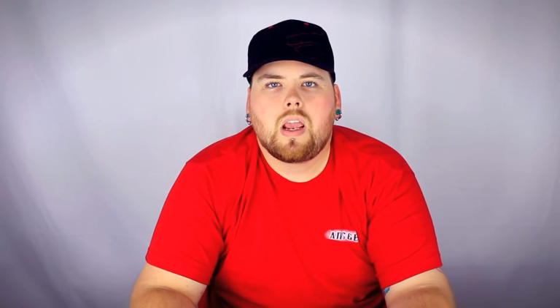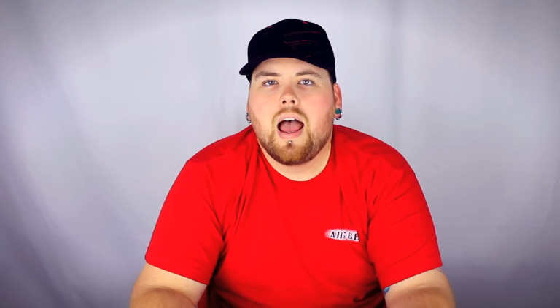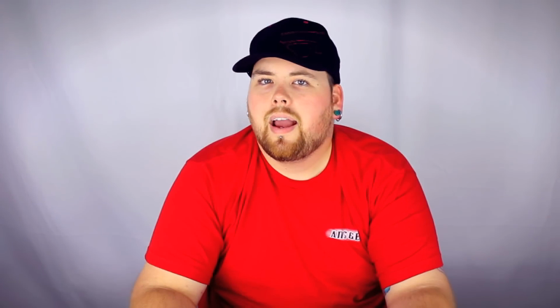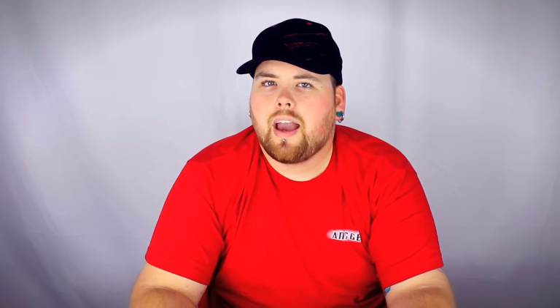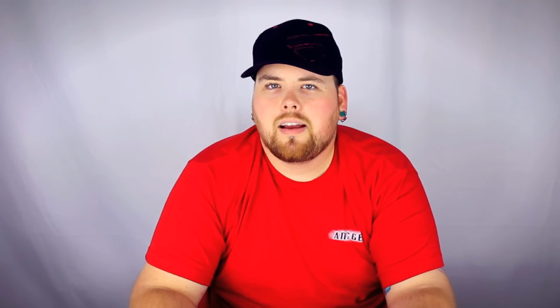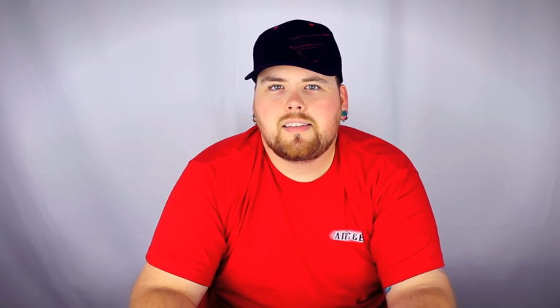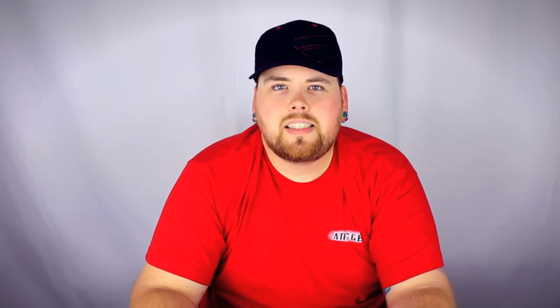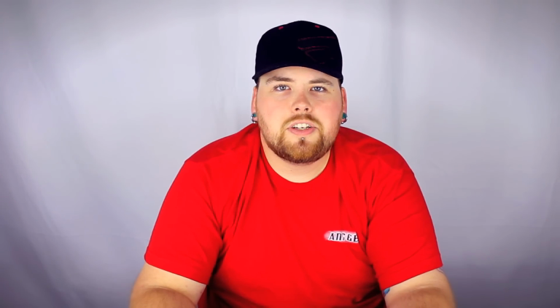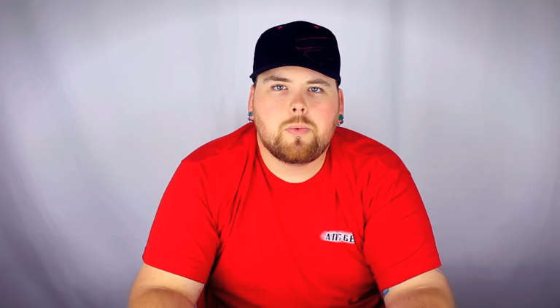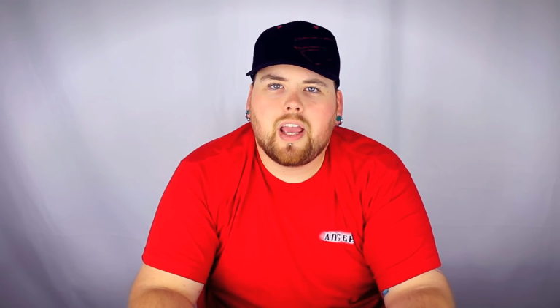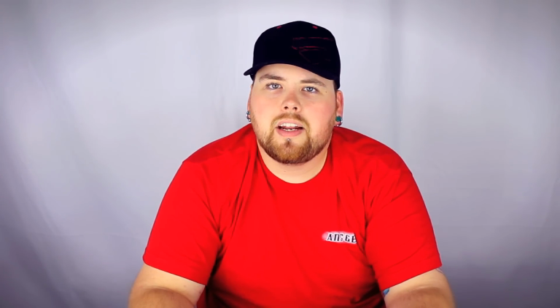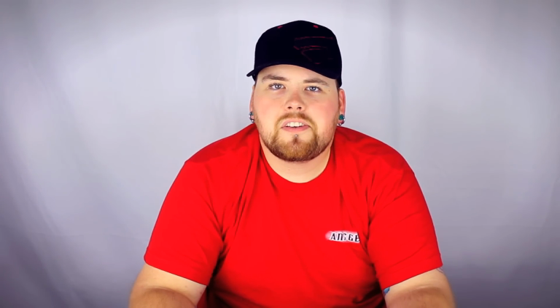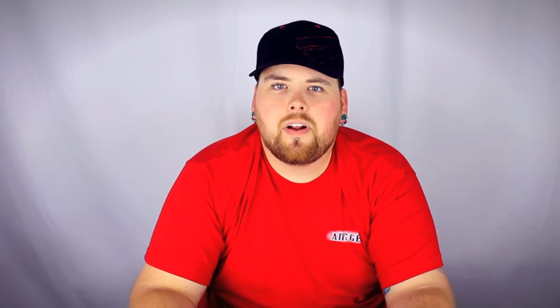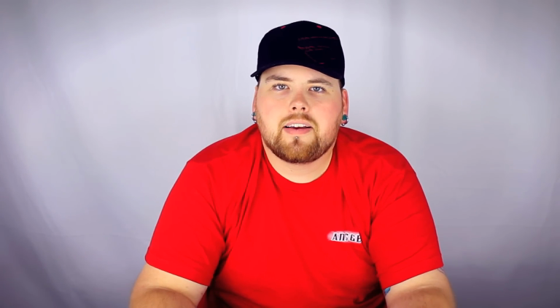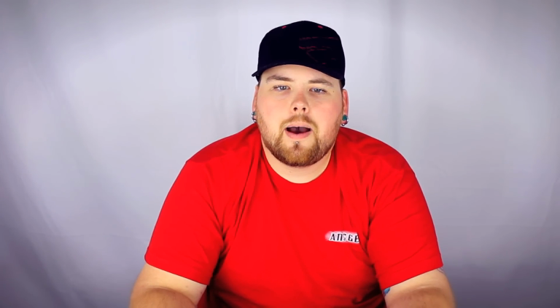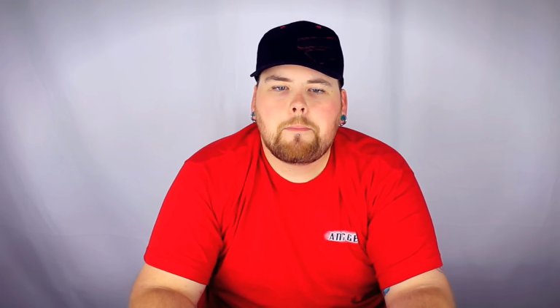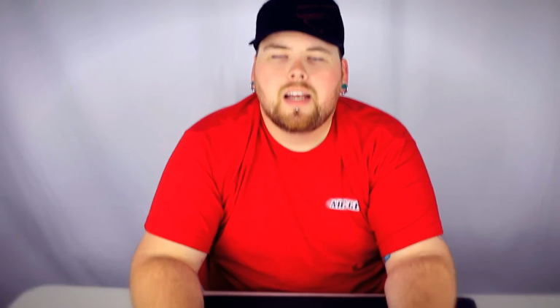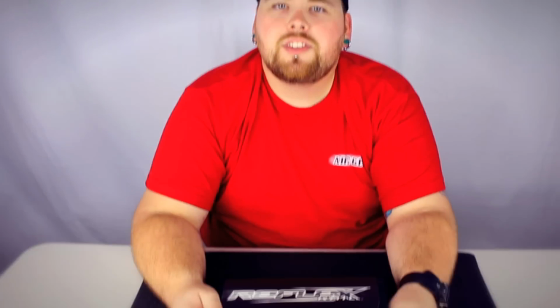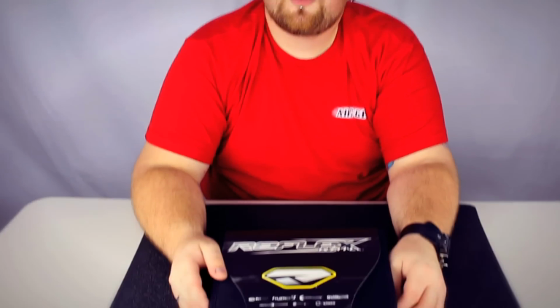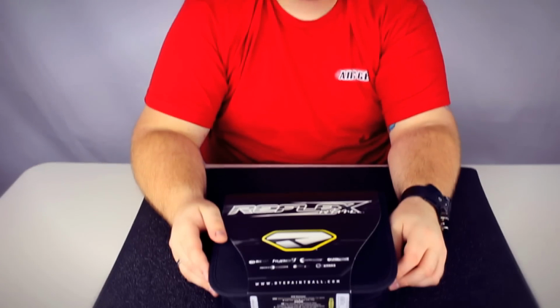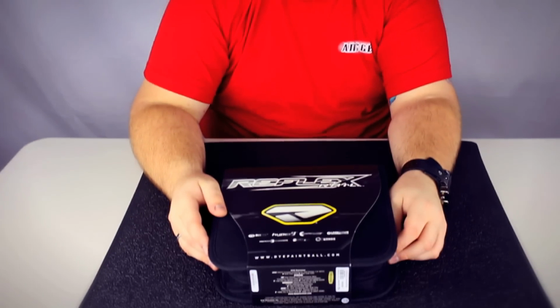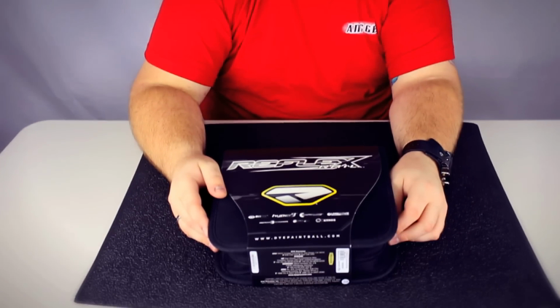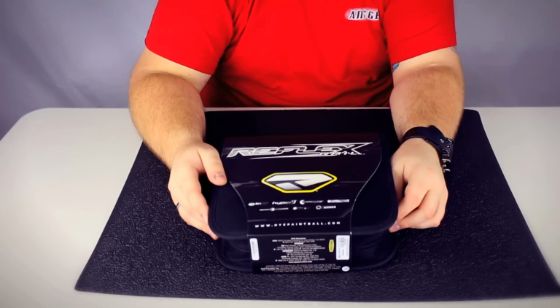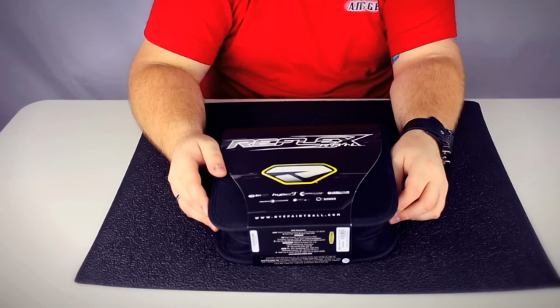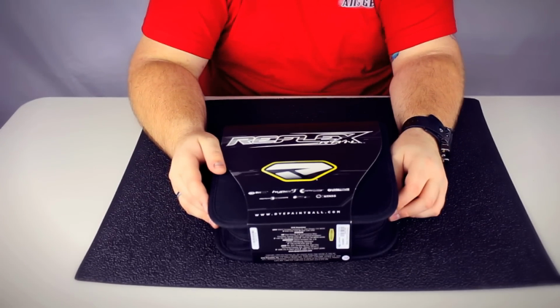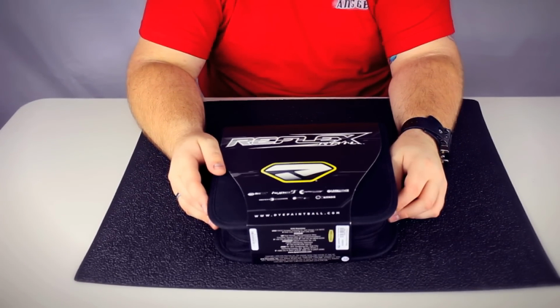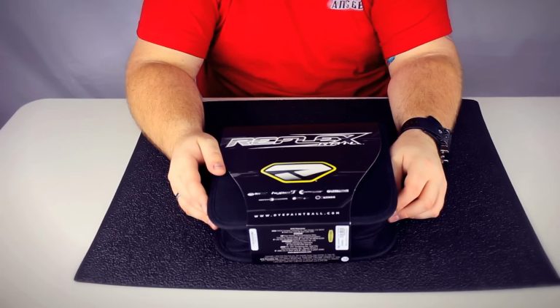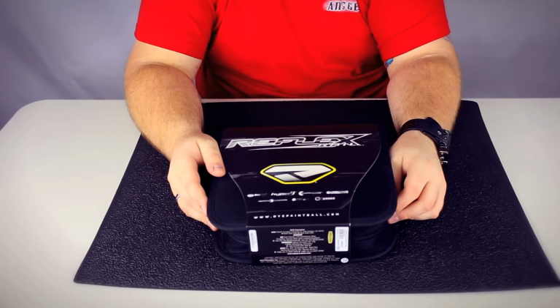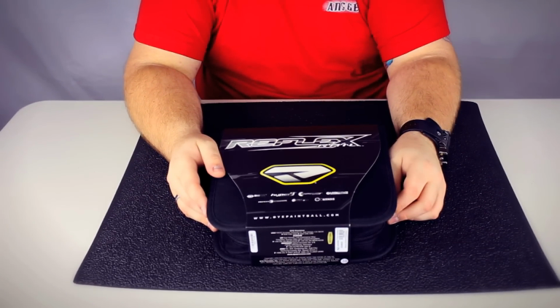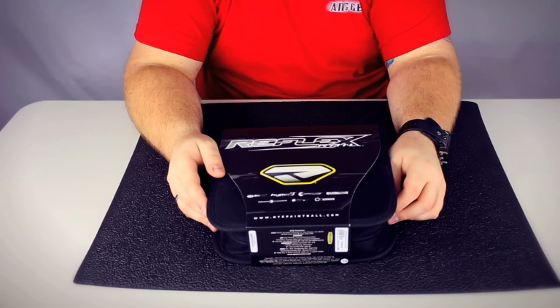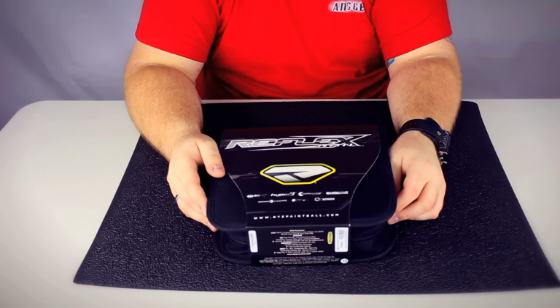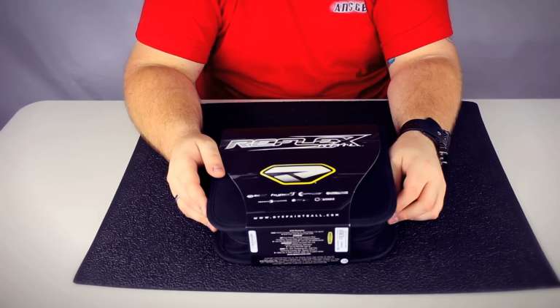Hey guys, this is DJ with ANSgear.com and this is the 2013 Proto Reflex Rail.